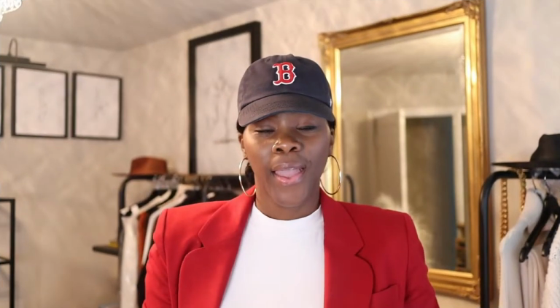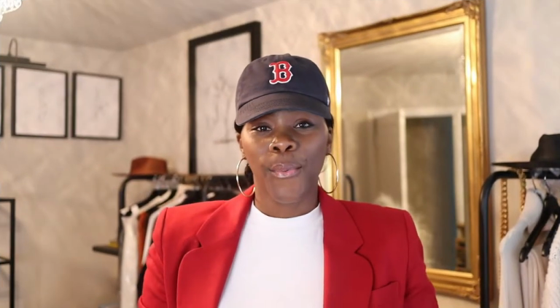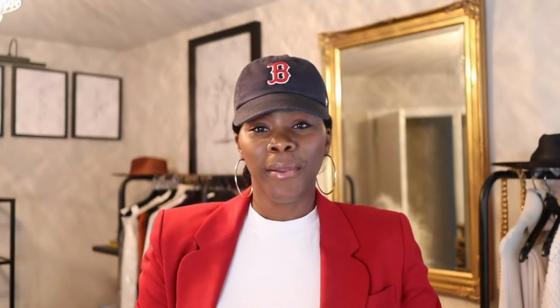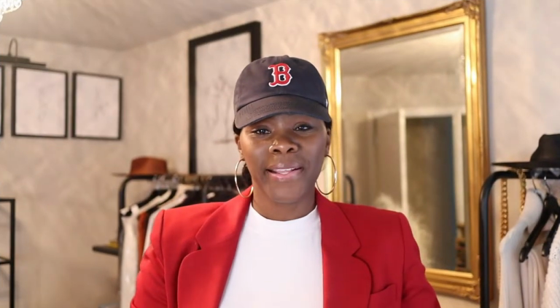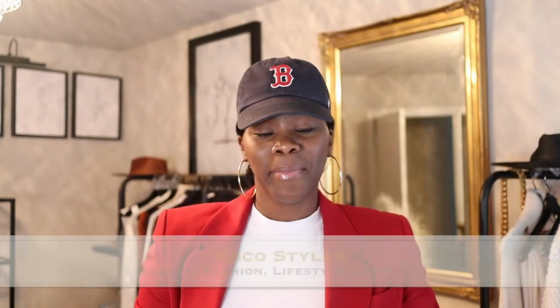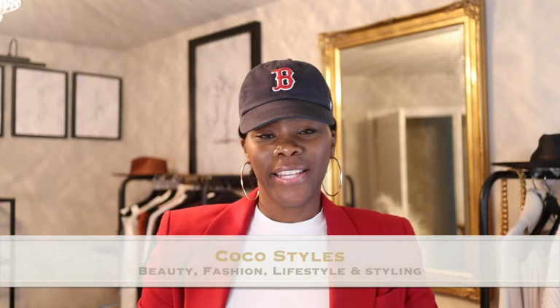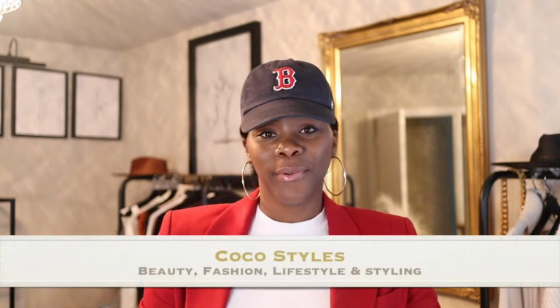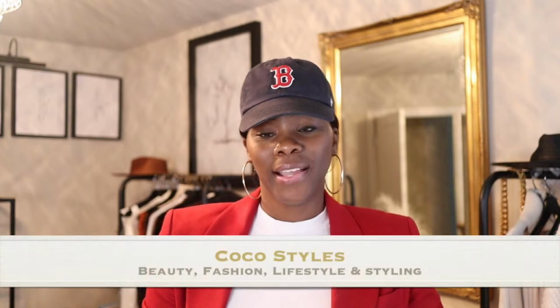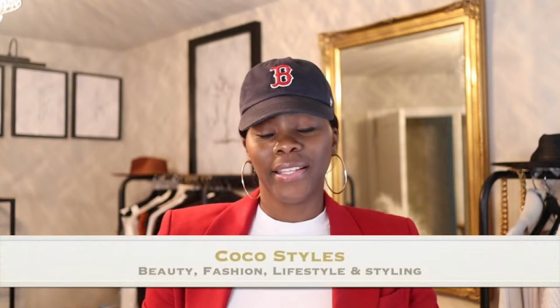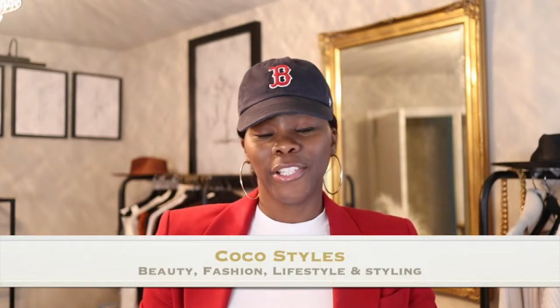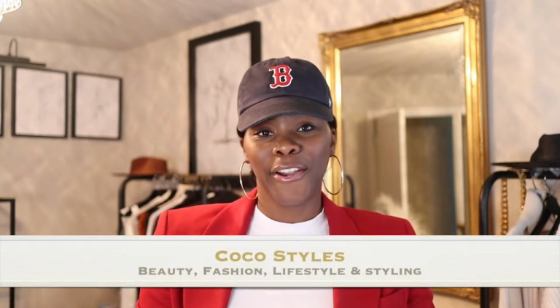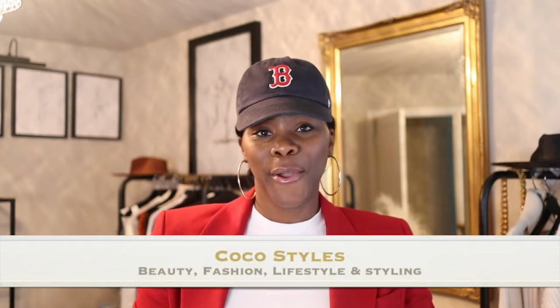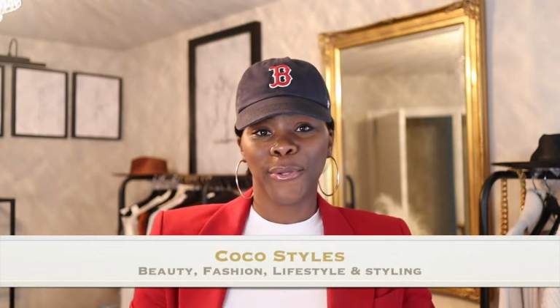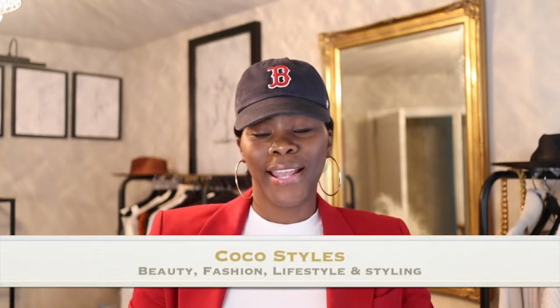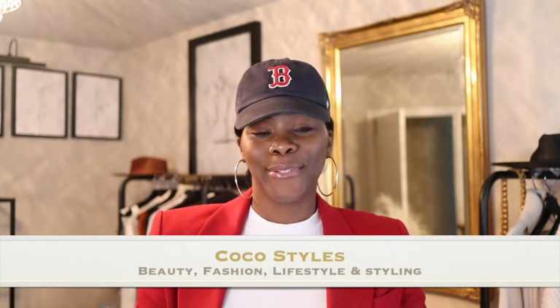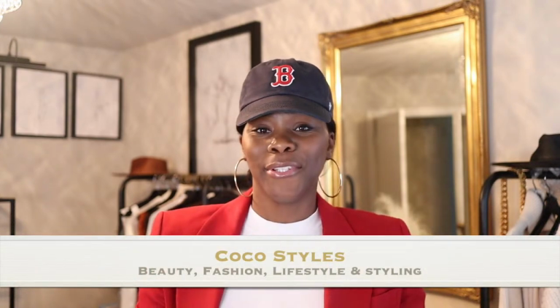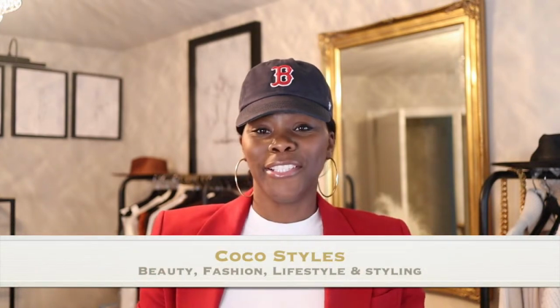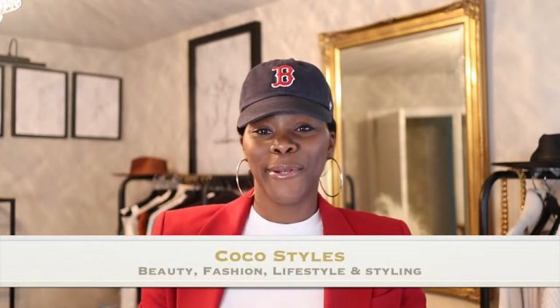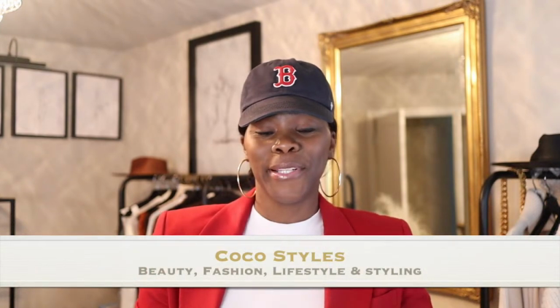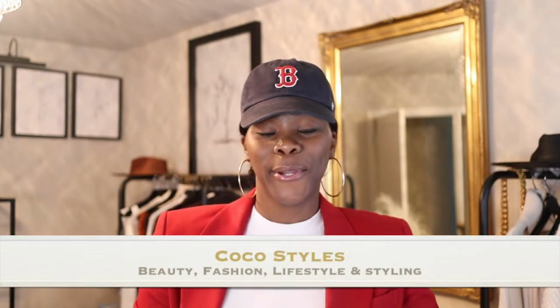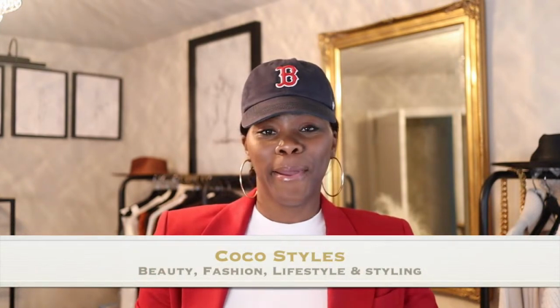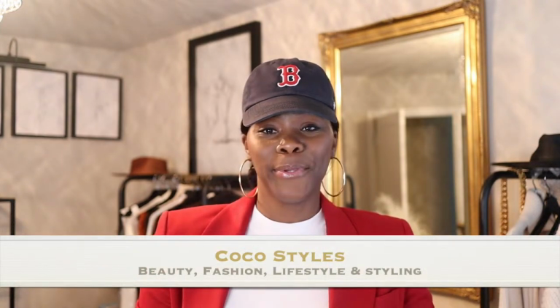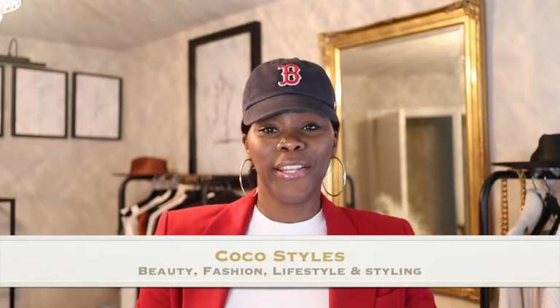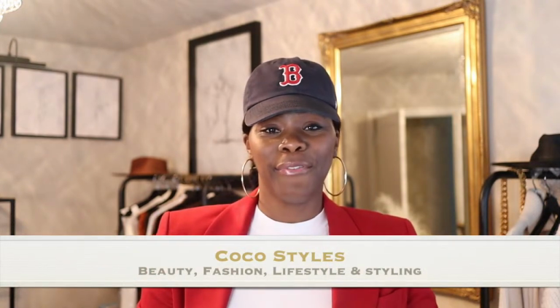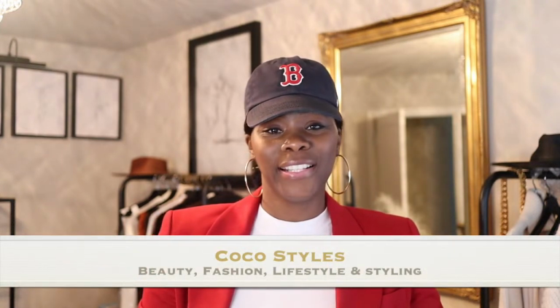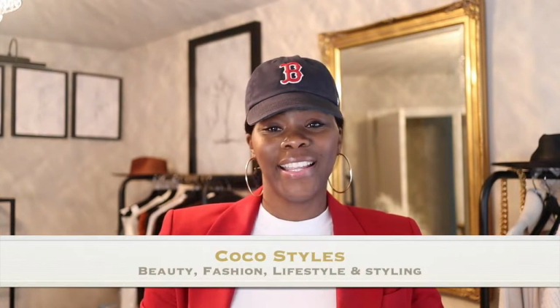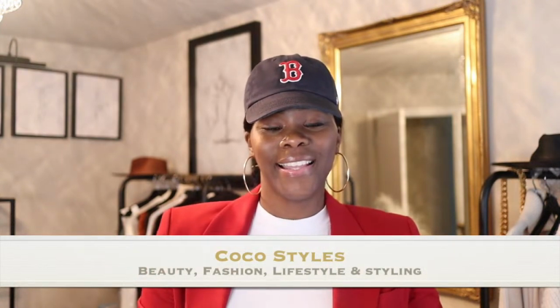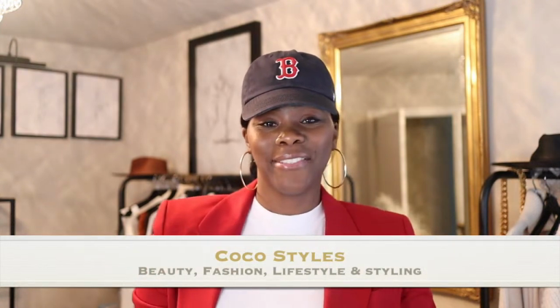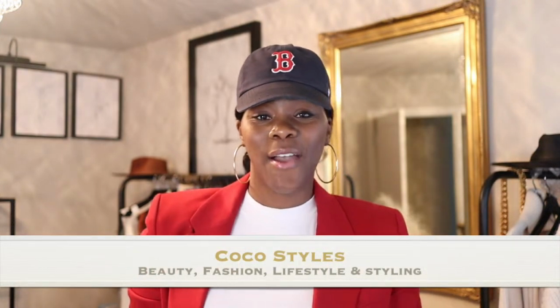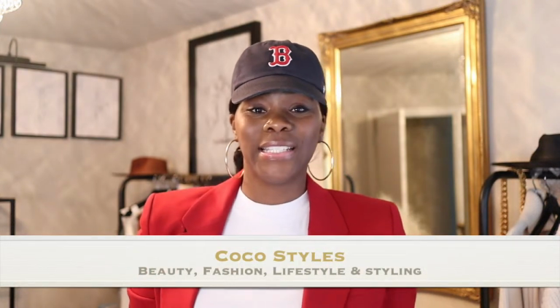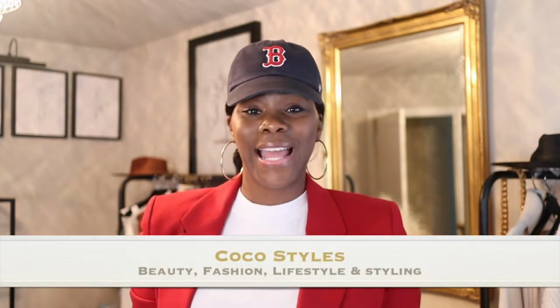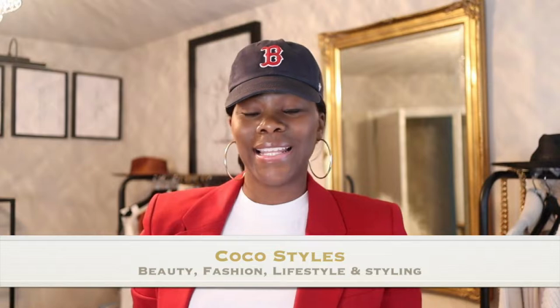Welcome back to my channel guys. It's your girl Coco Styles and on this channel we talk about beauty, fashion, lifestyle and styling.